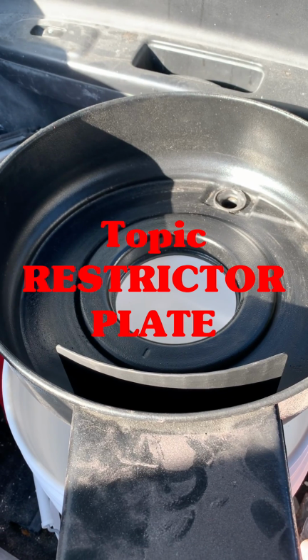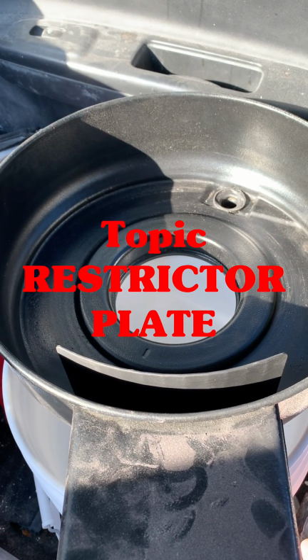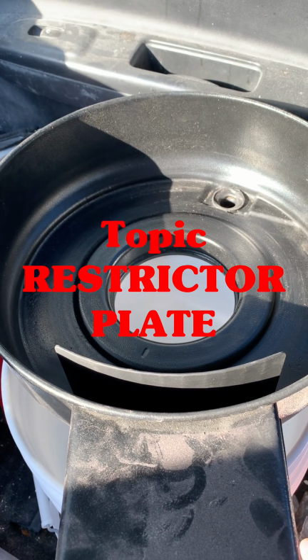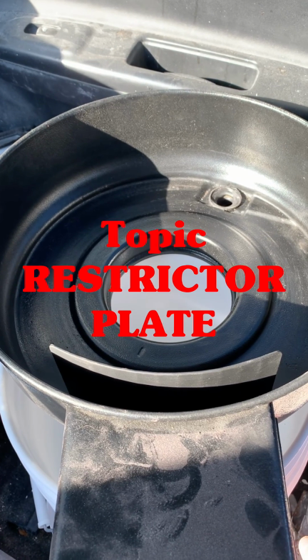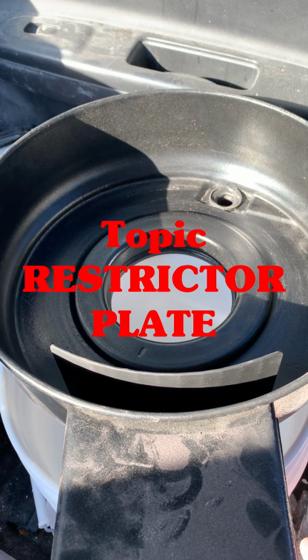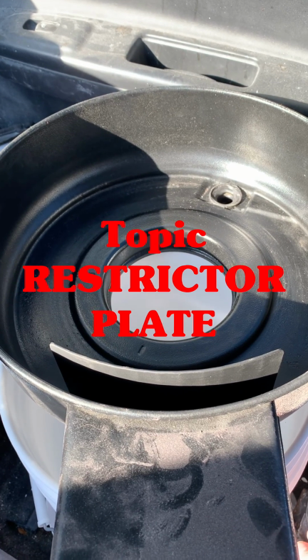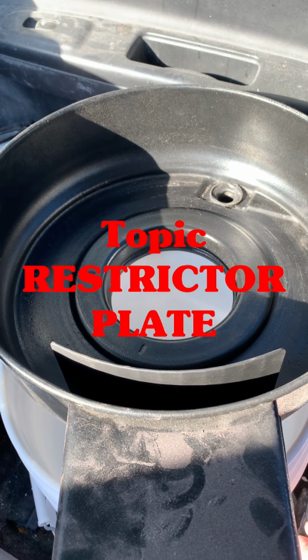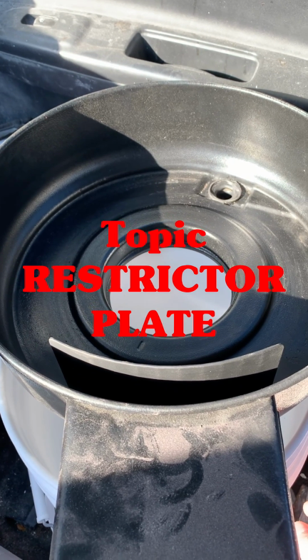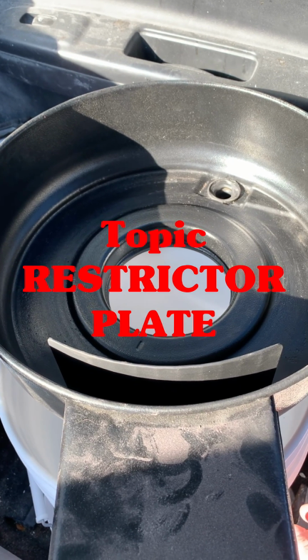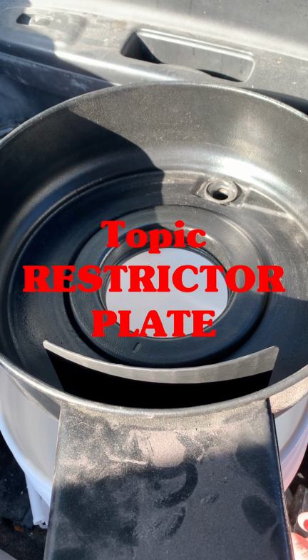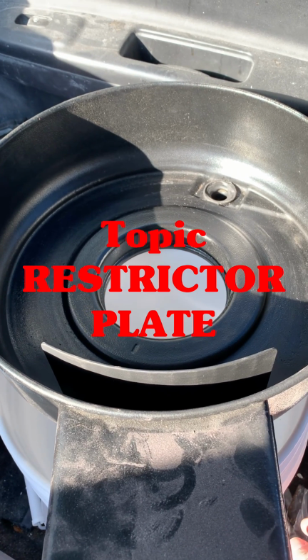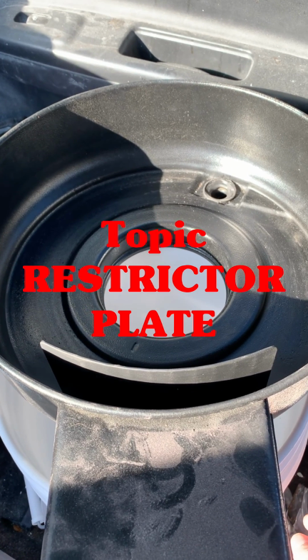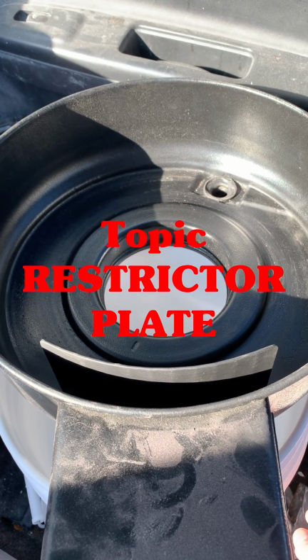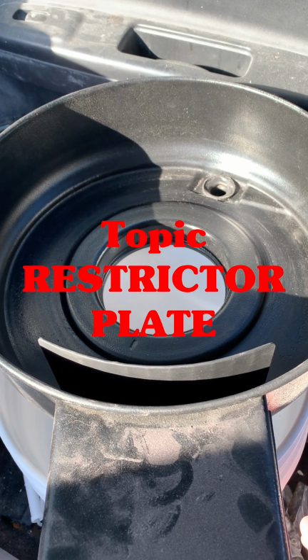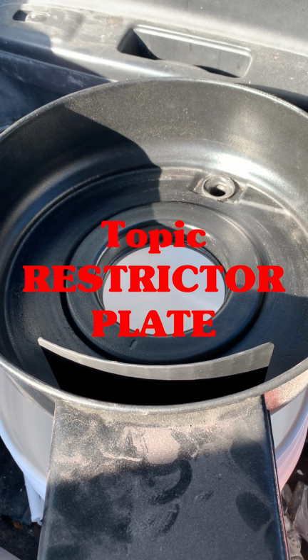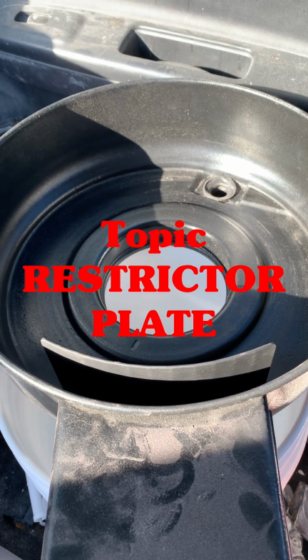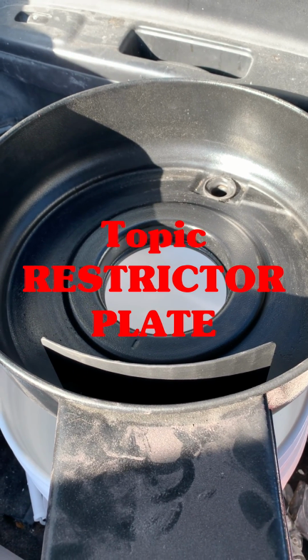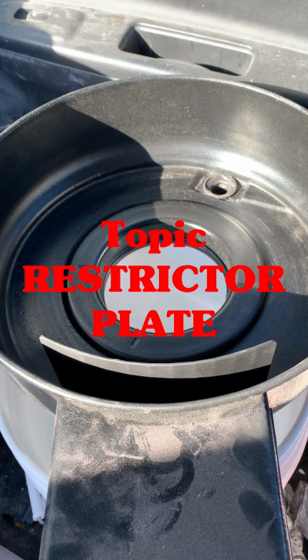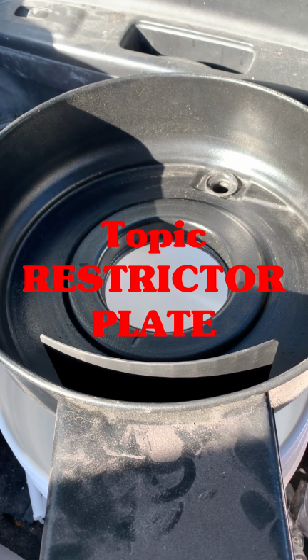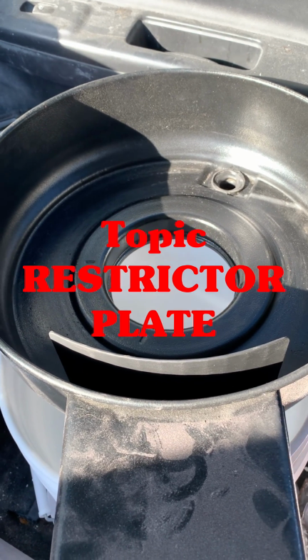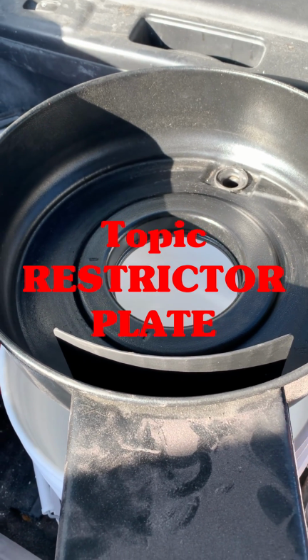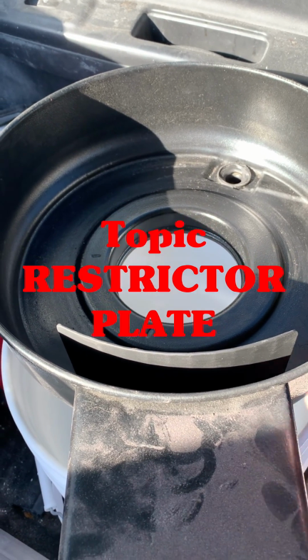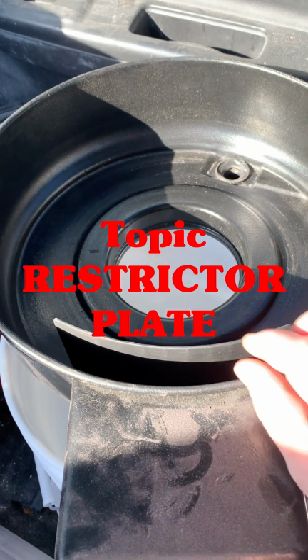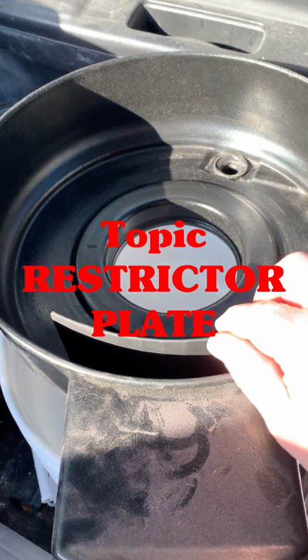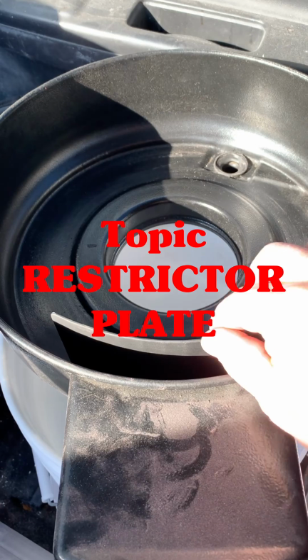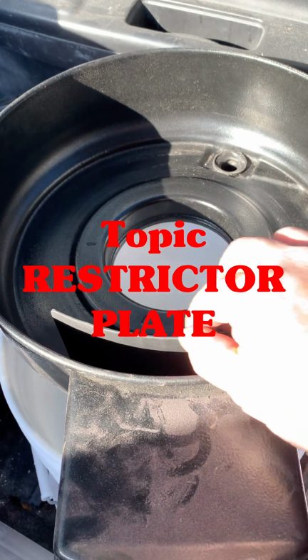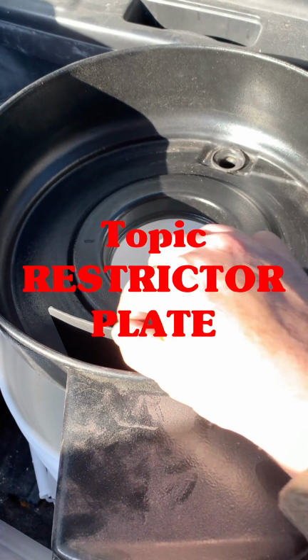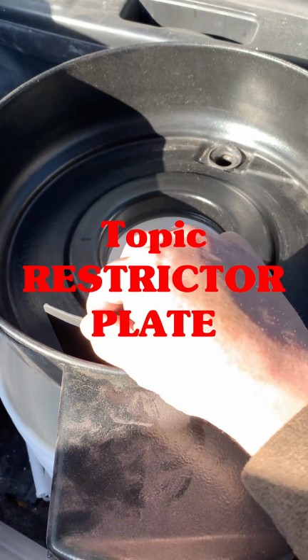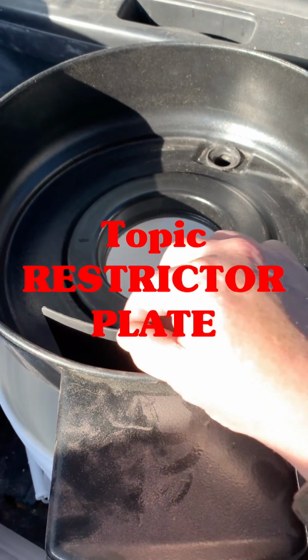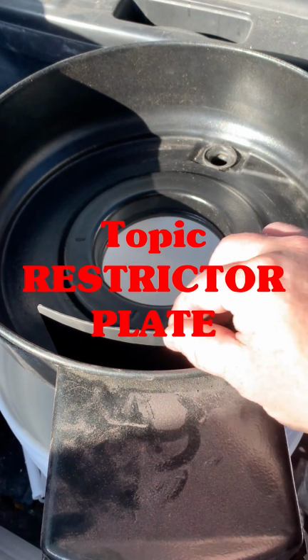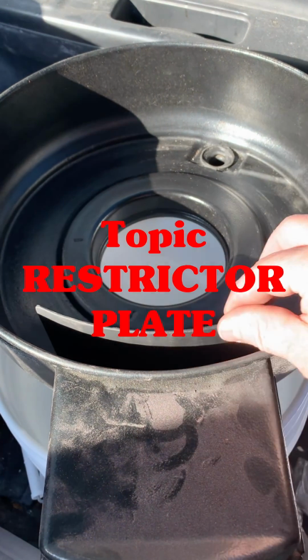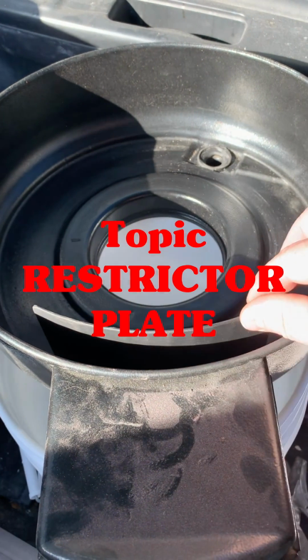Hello and welcome to my channel. Today we're going to specifically talk about the restrictor plate right here.